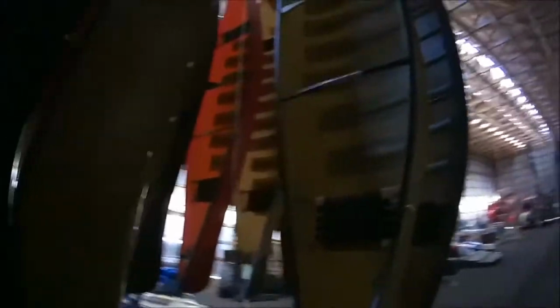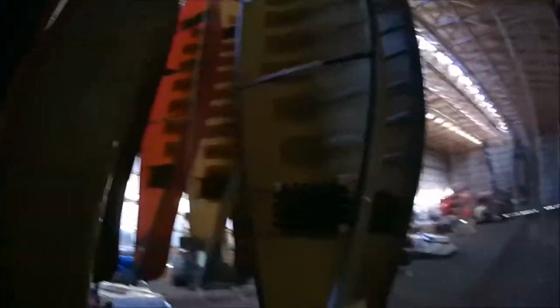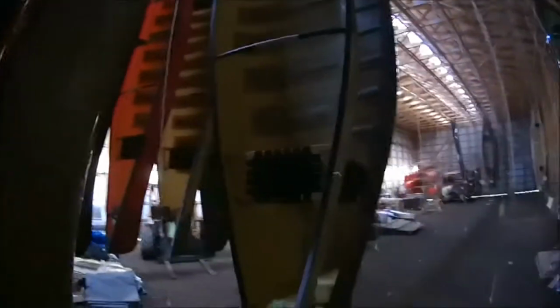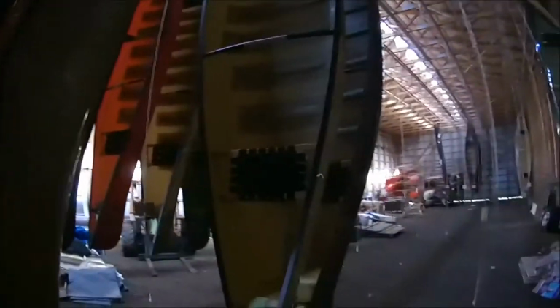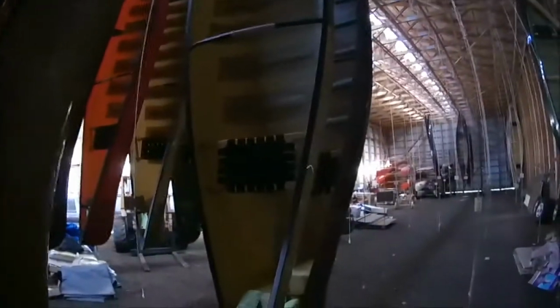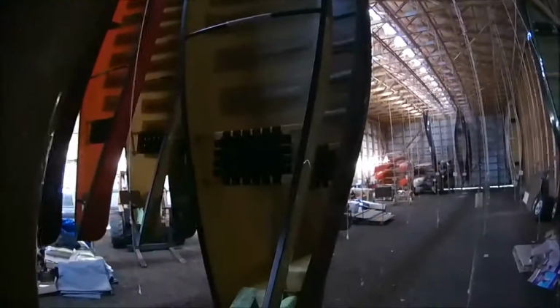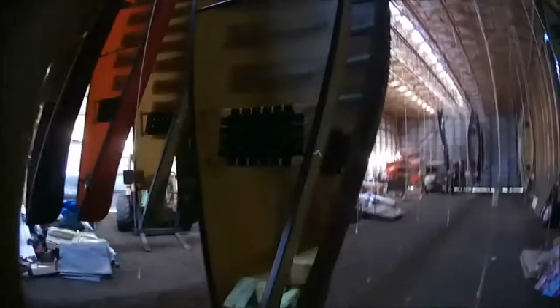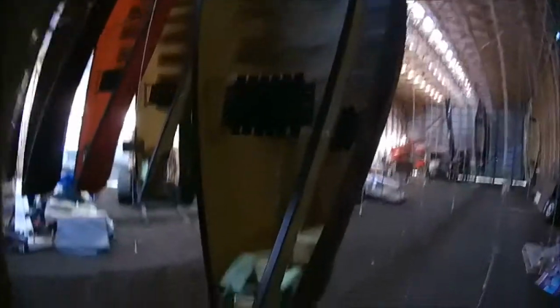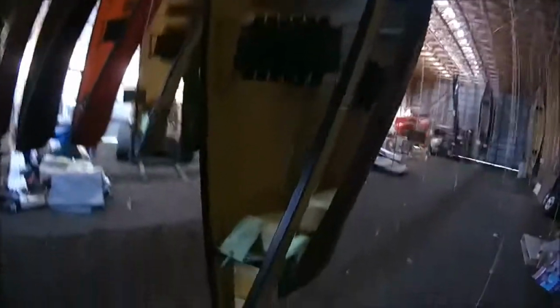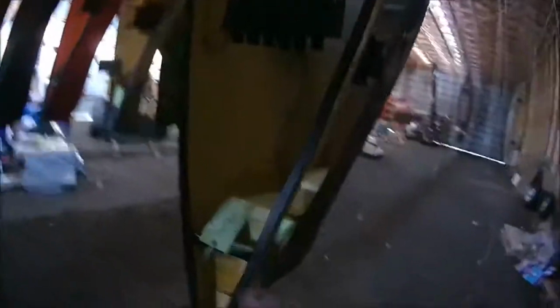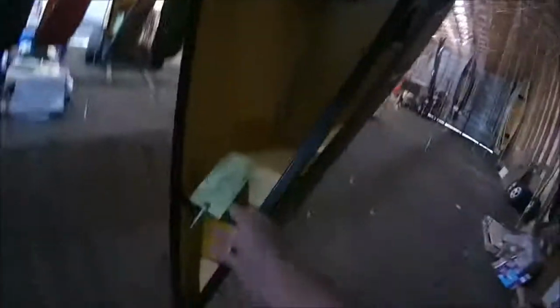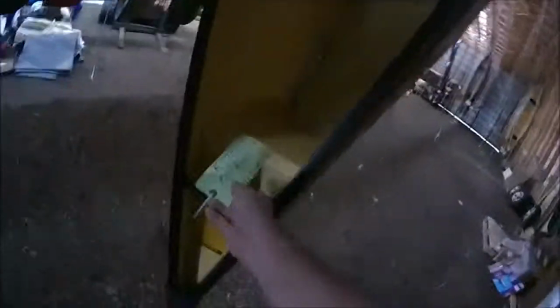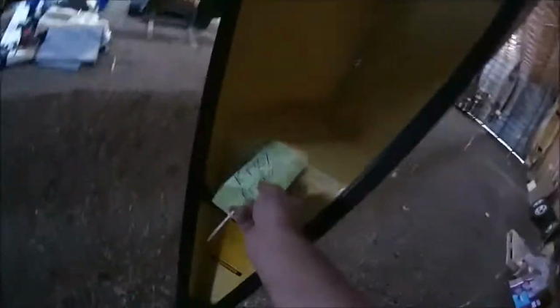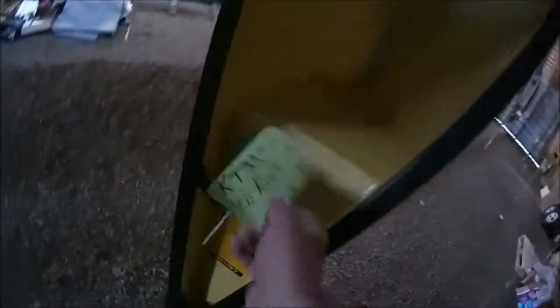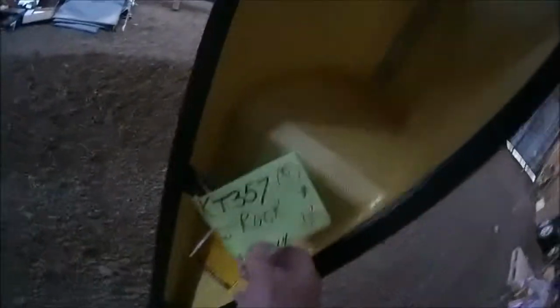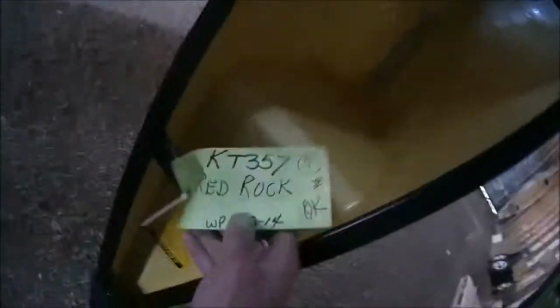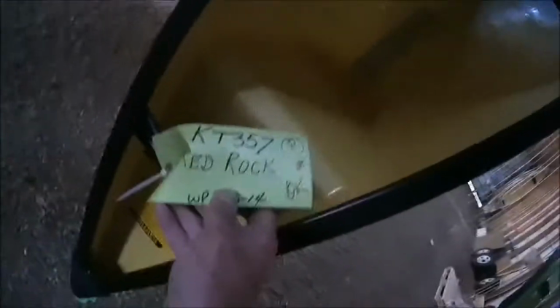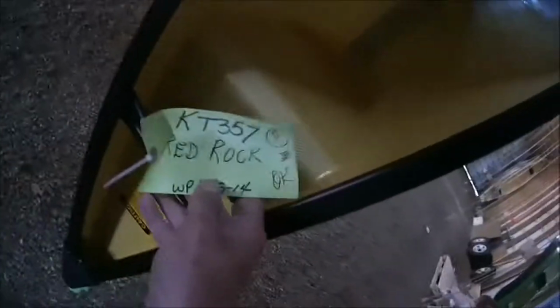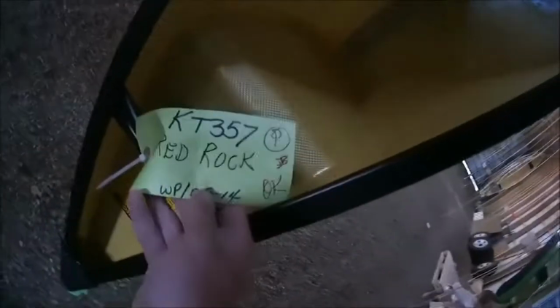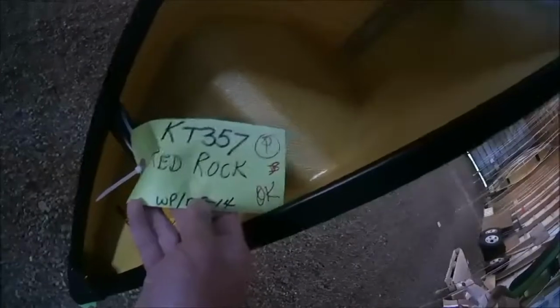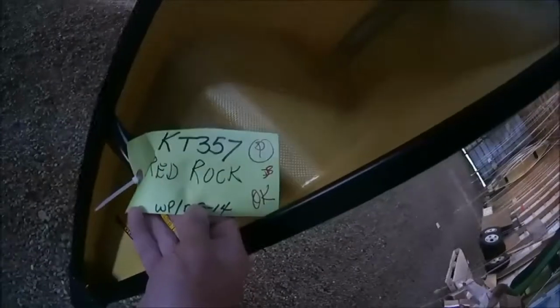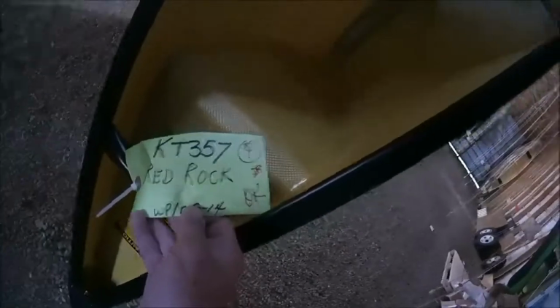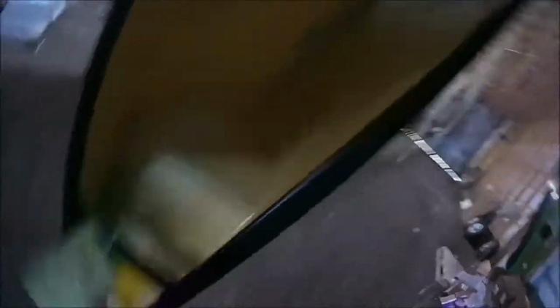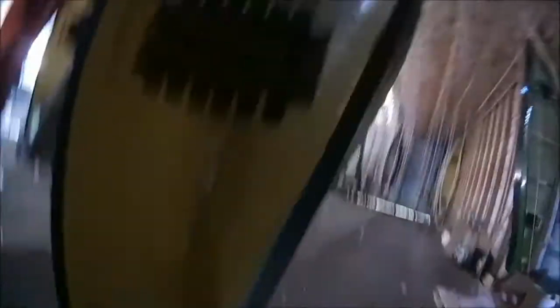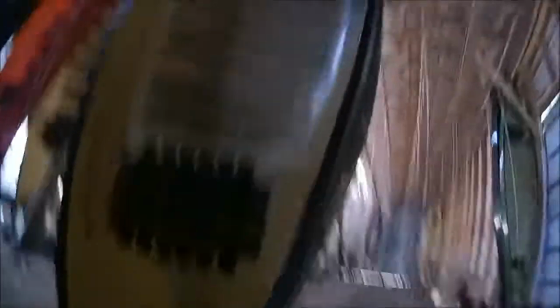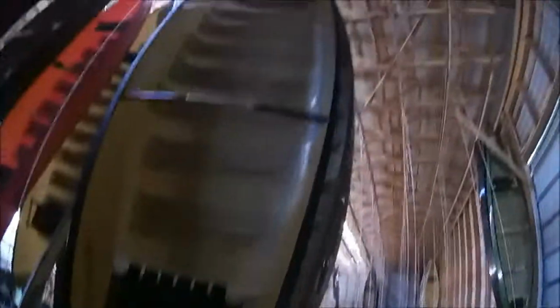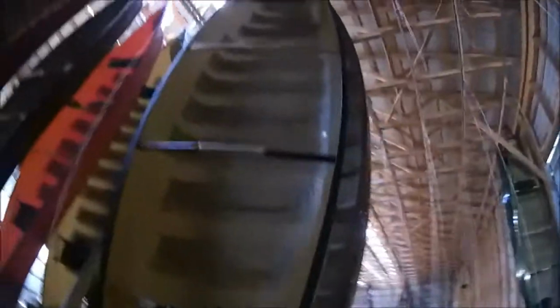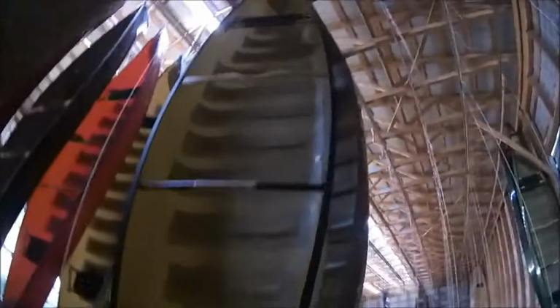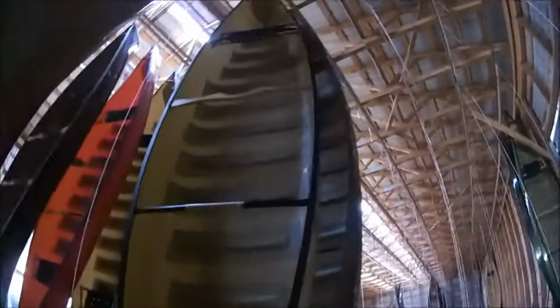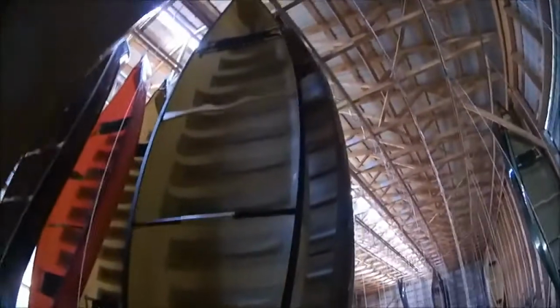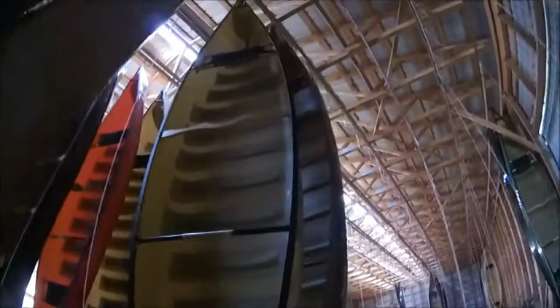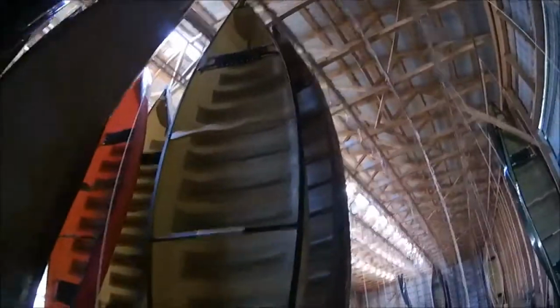That one goes 17s. This one says Red Rock on it — that's one of mine.